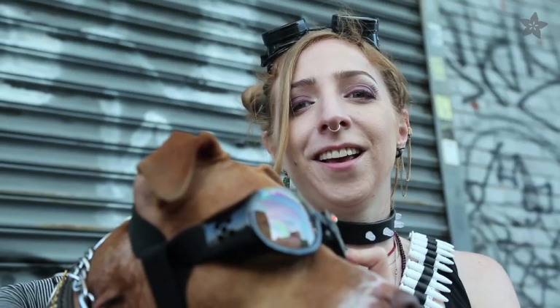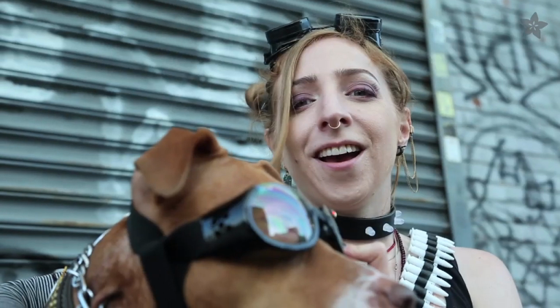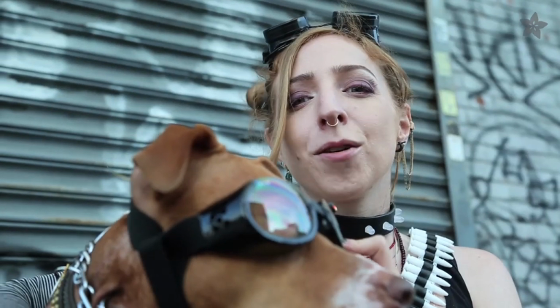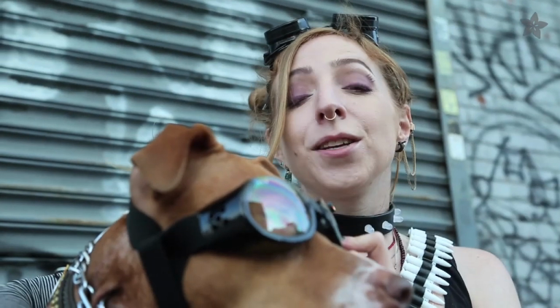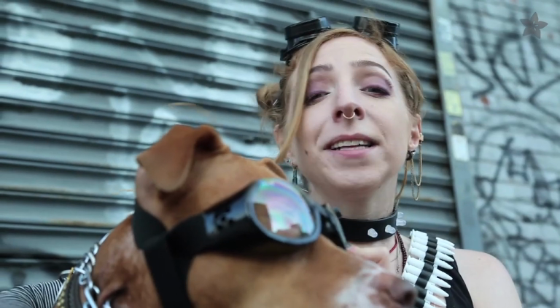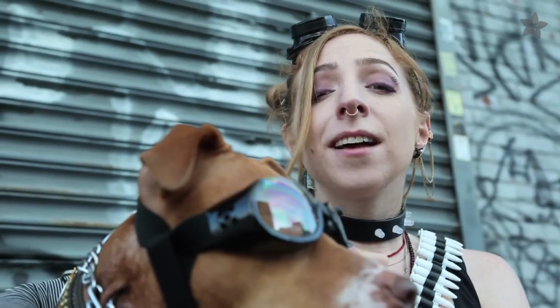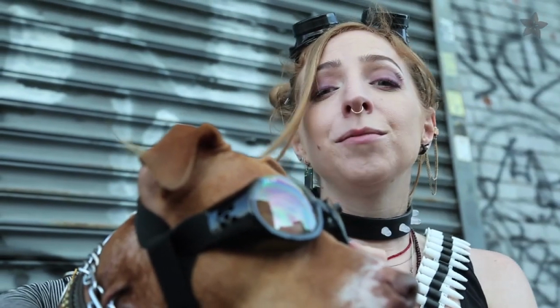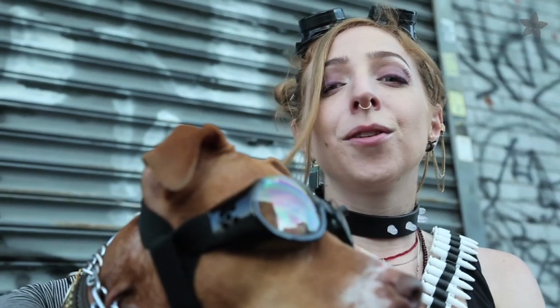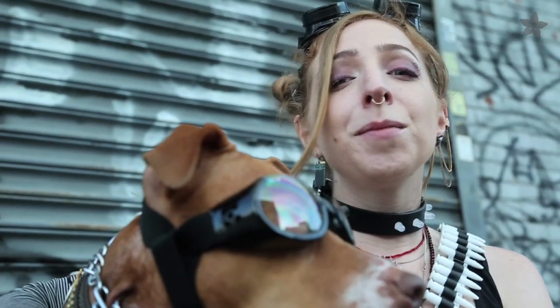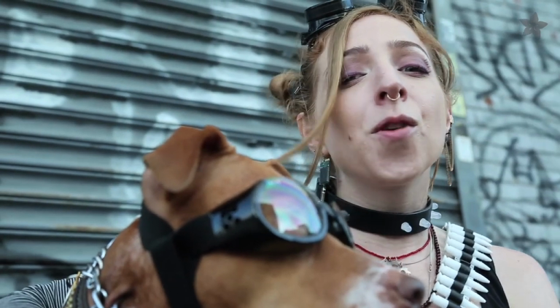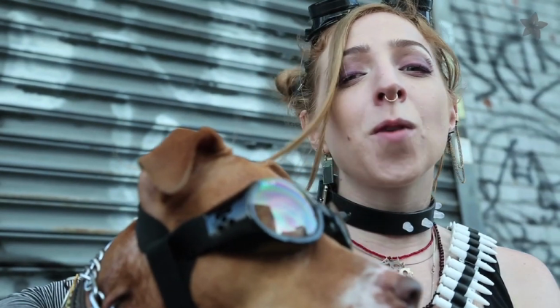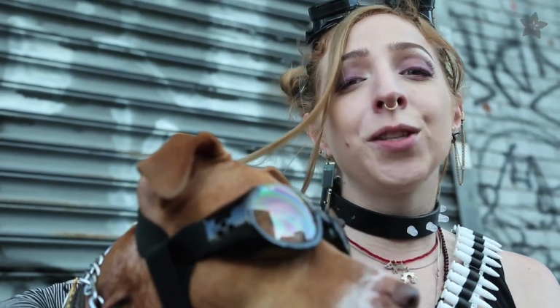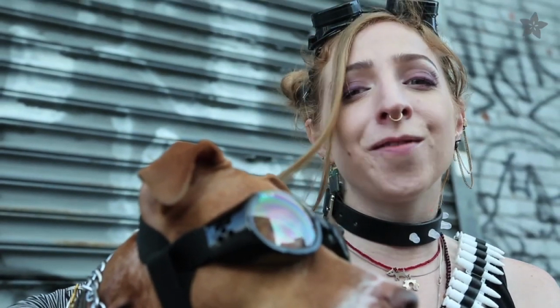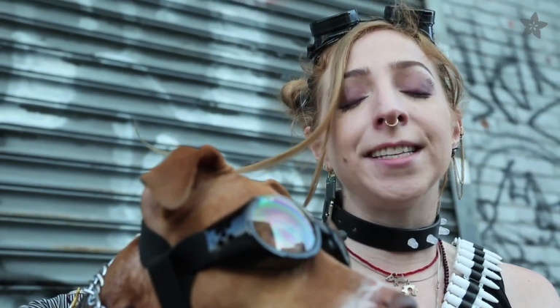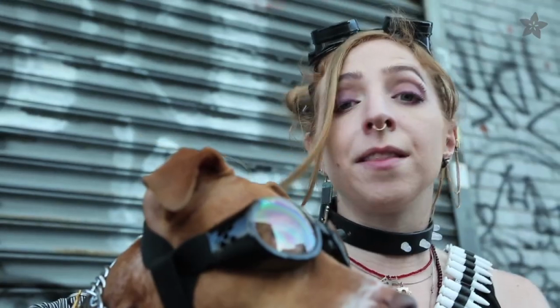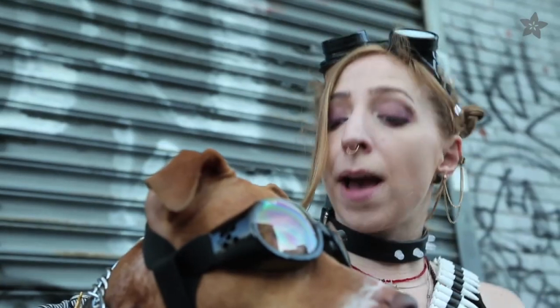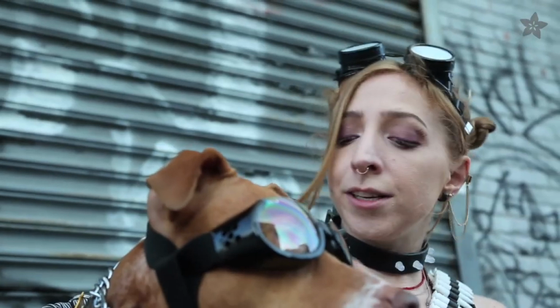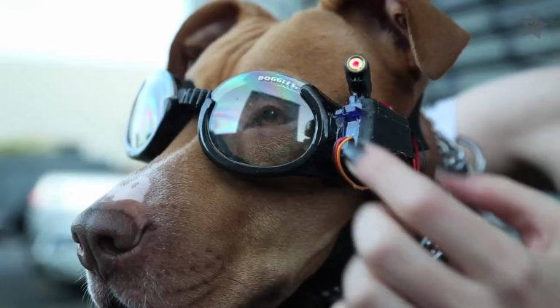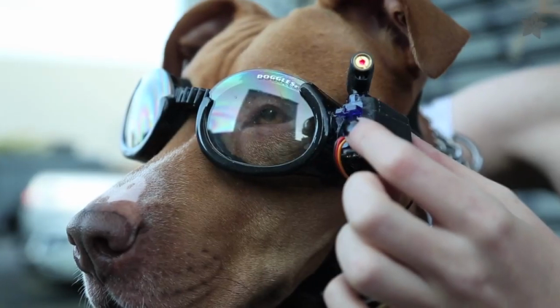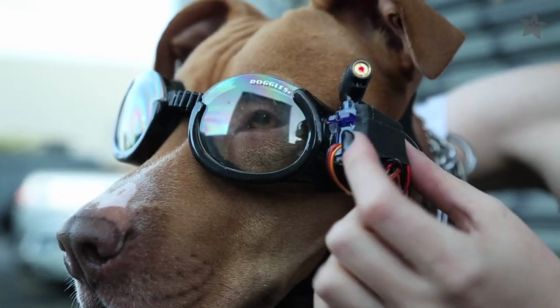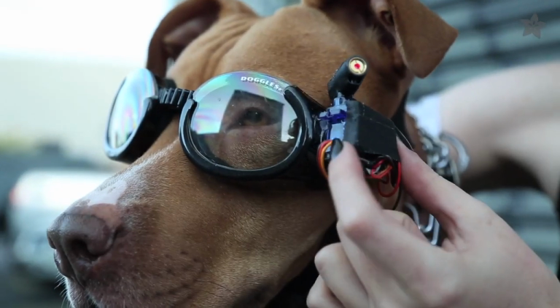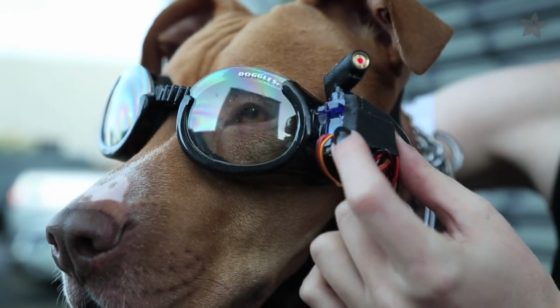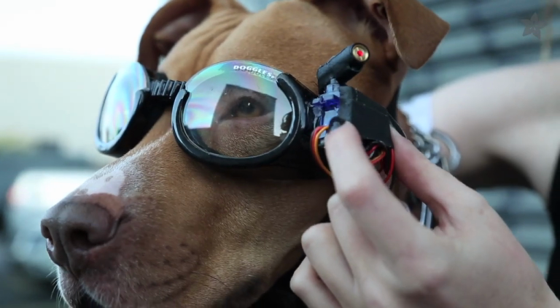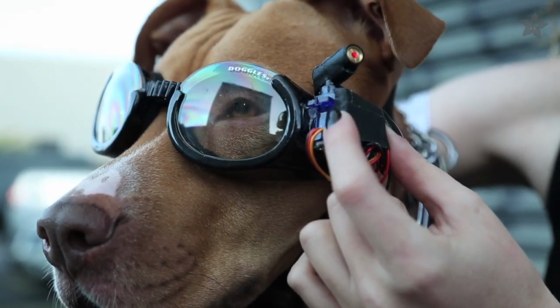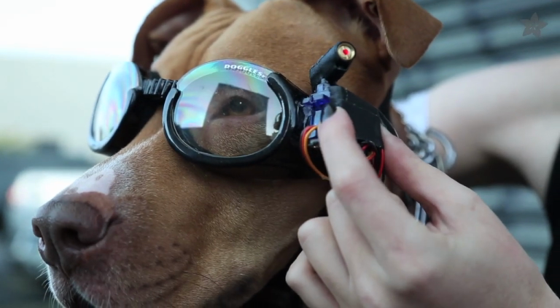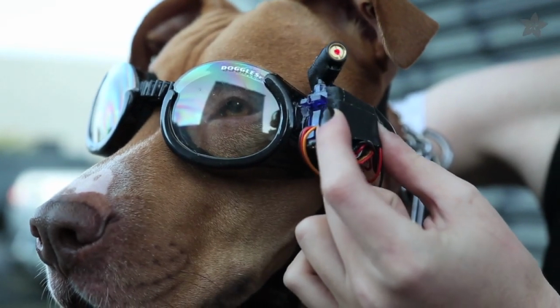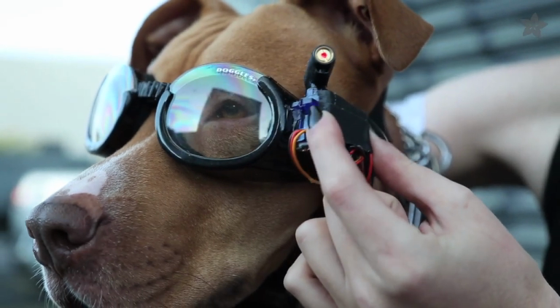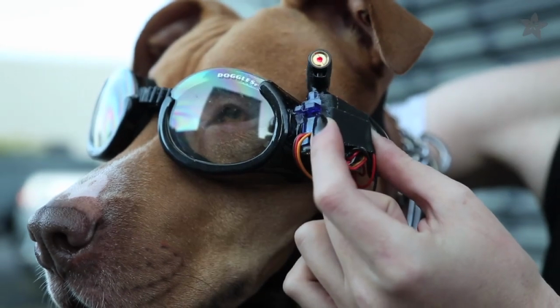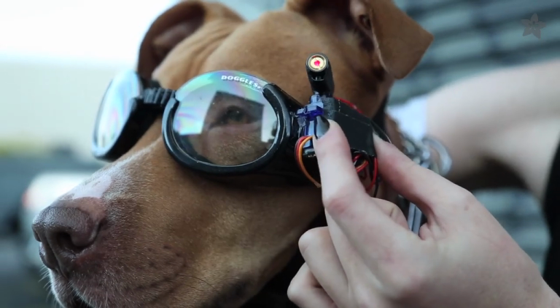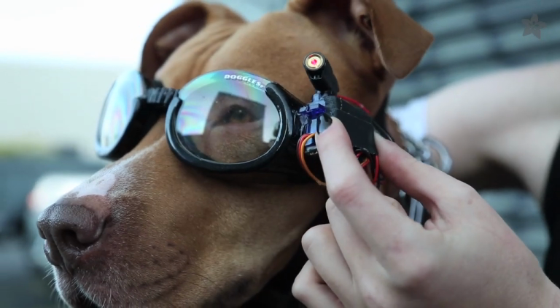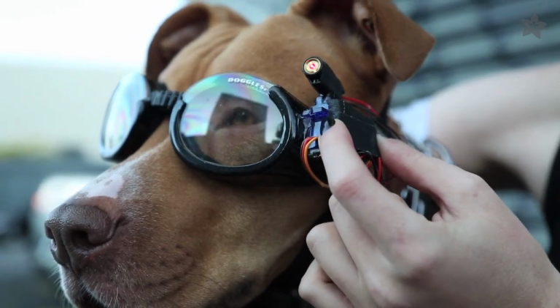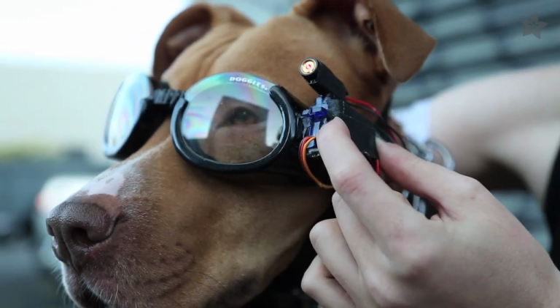Your pet's costume should only be worn while supervised, and the battery should be on the outside of the goggles — not in contact with your pet's face.